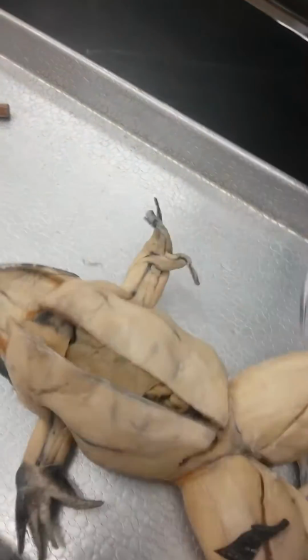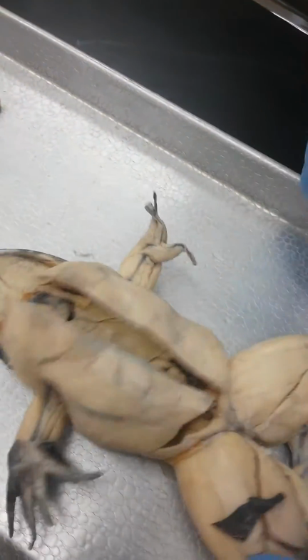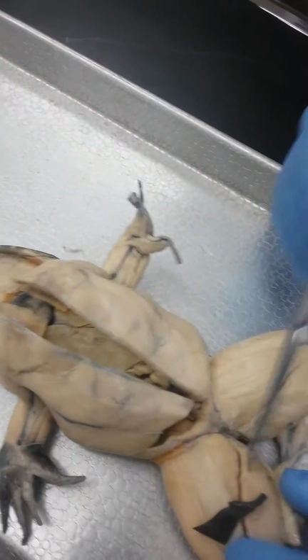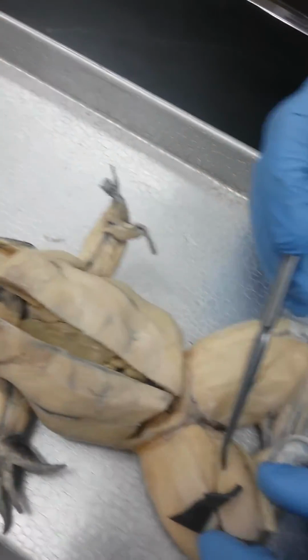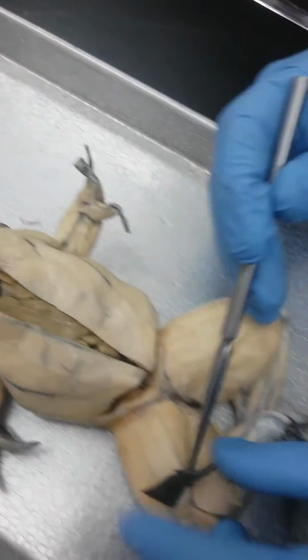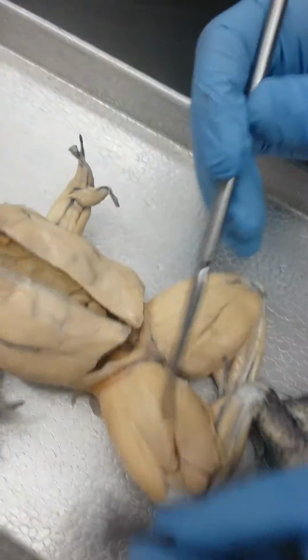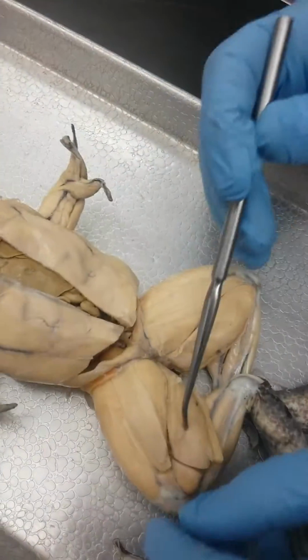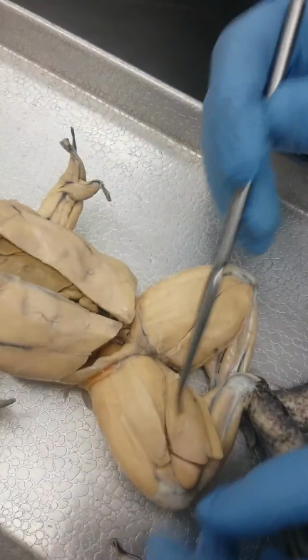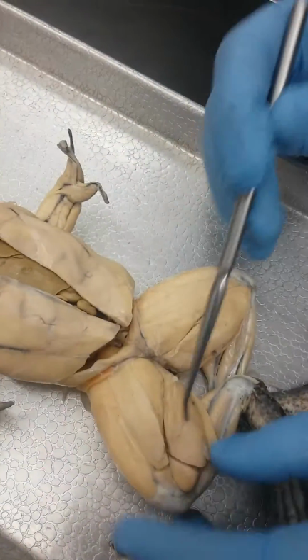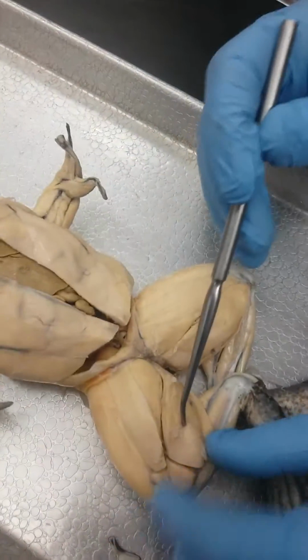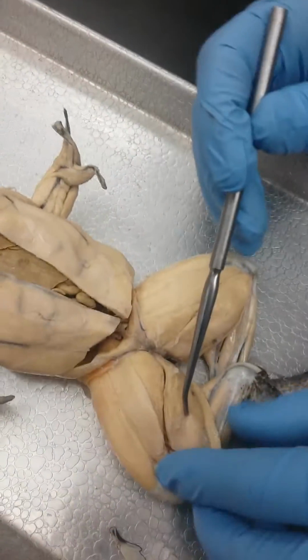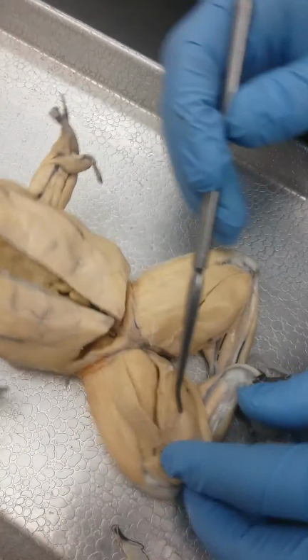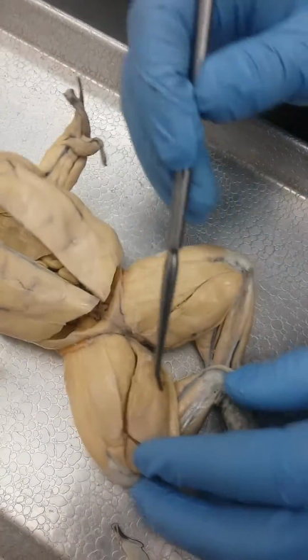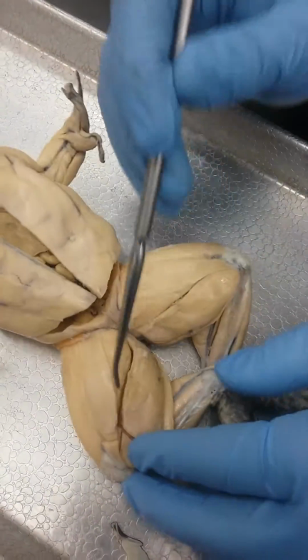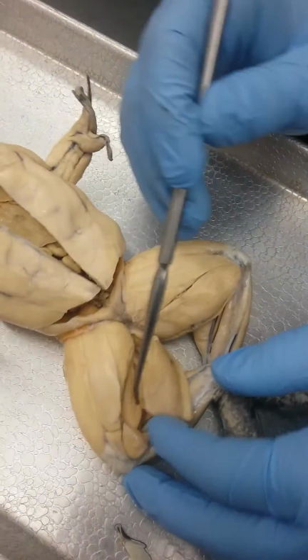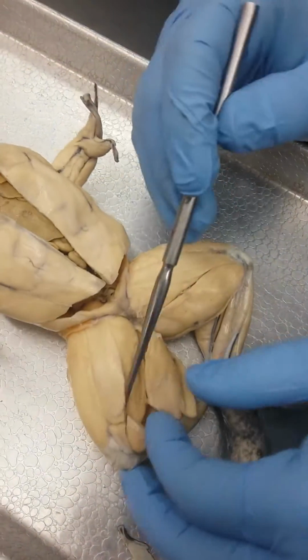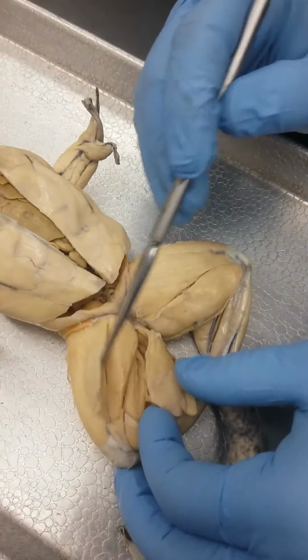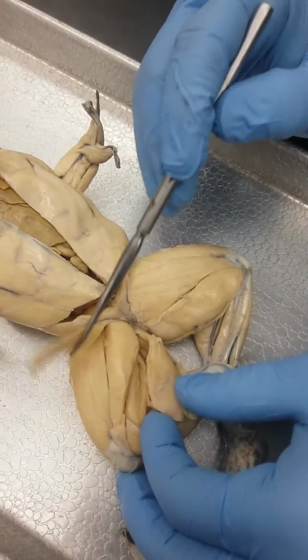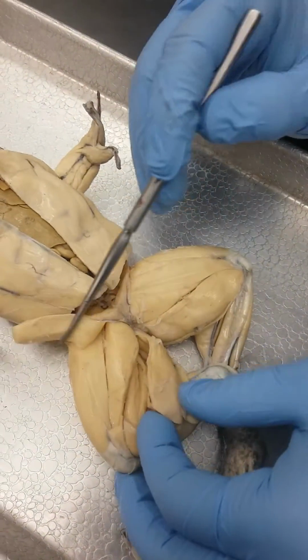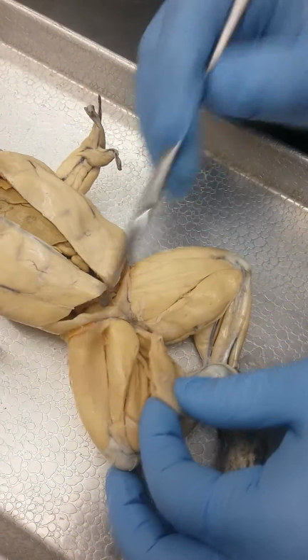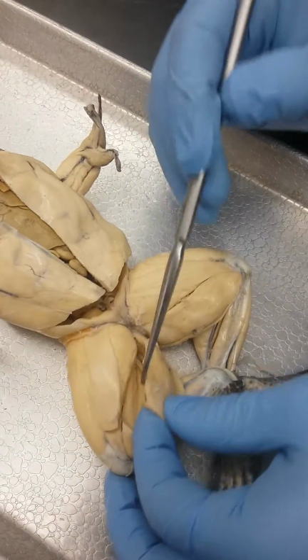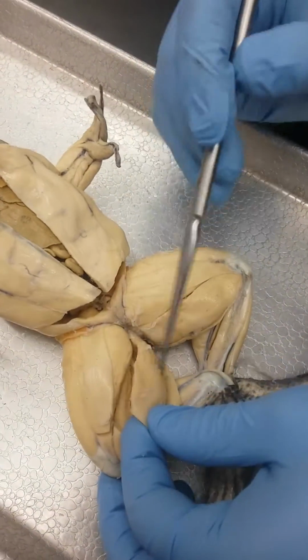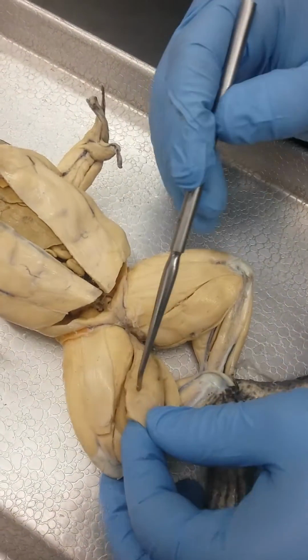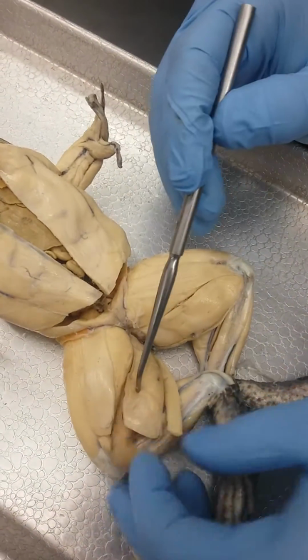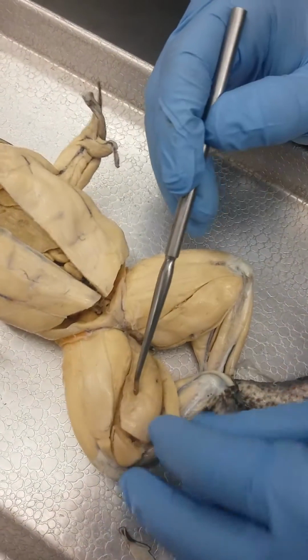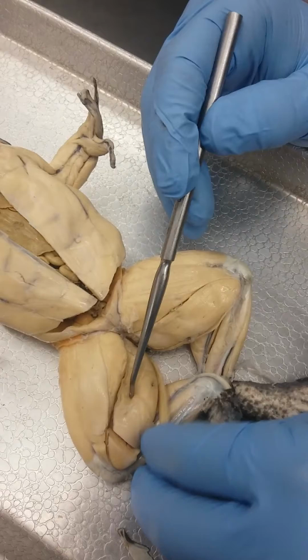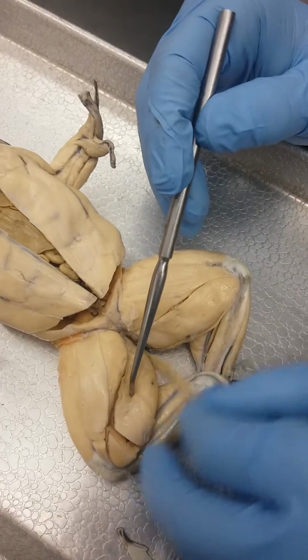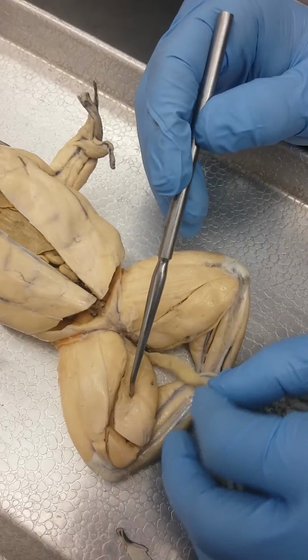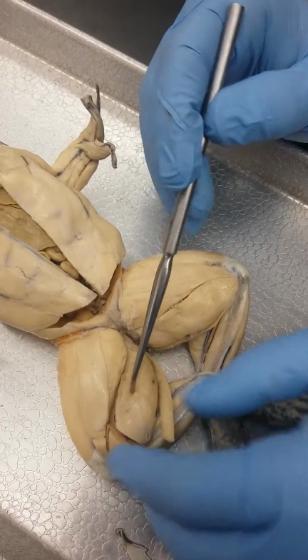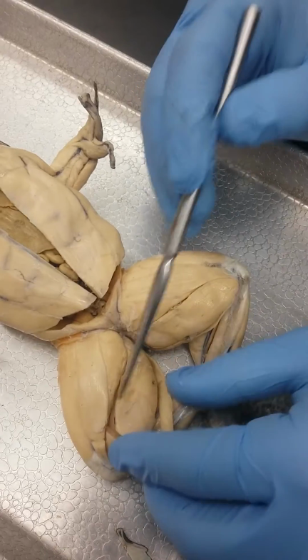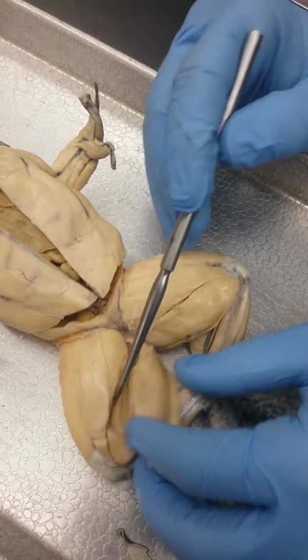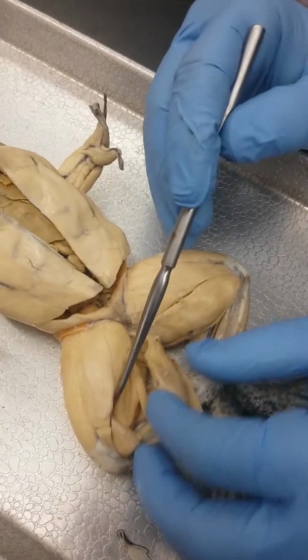This is gracilis major. So to summarize: sartorius, gracilis major, gracilis minor.